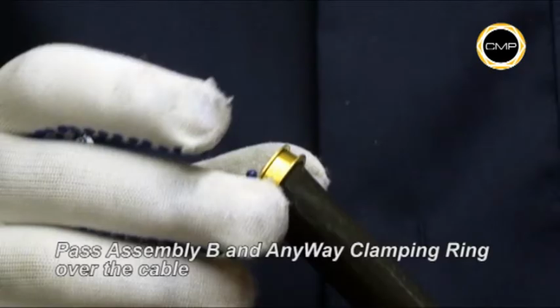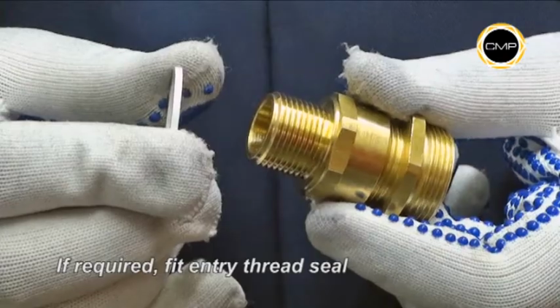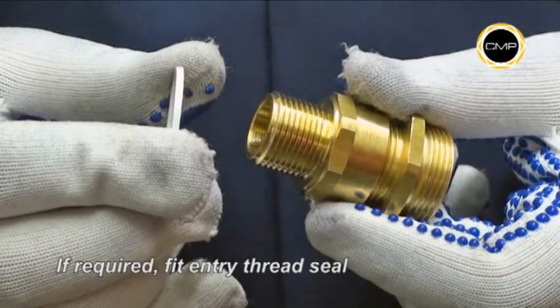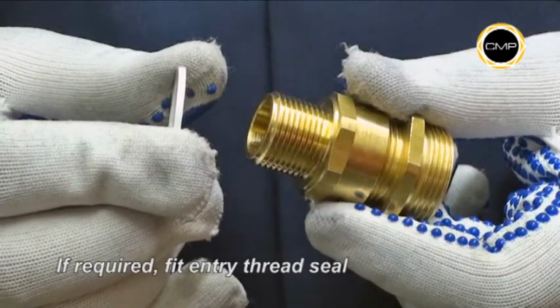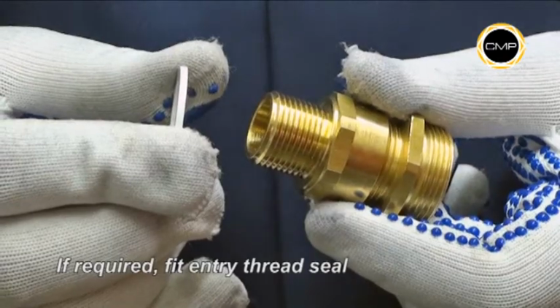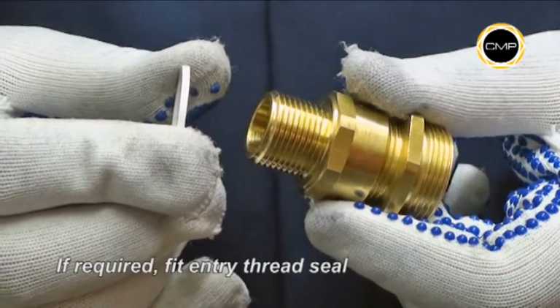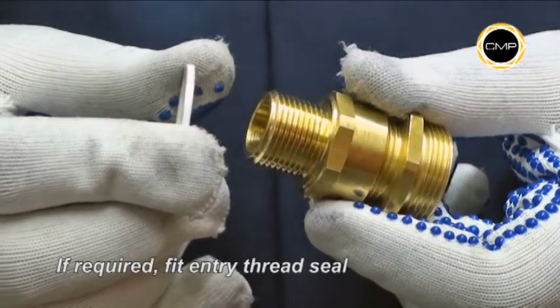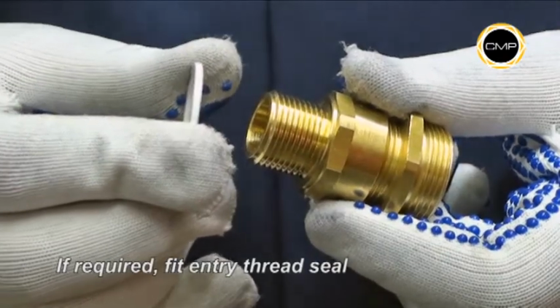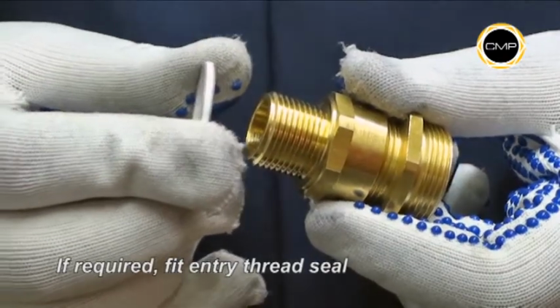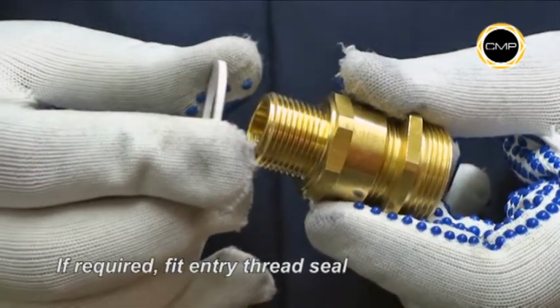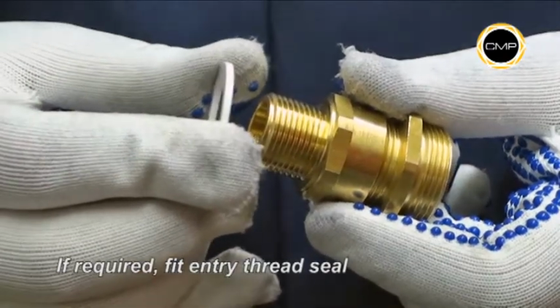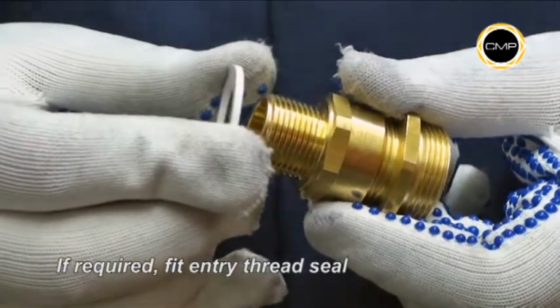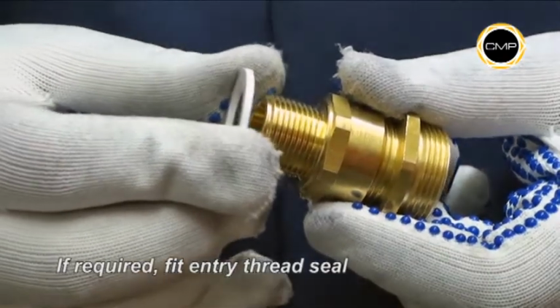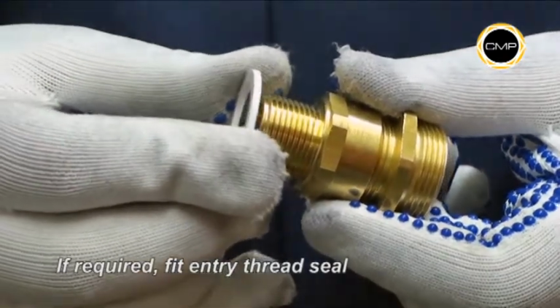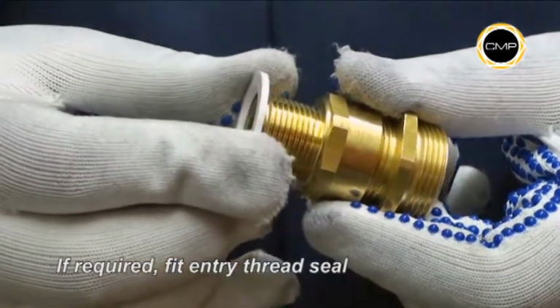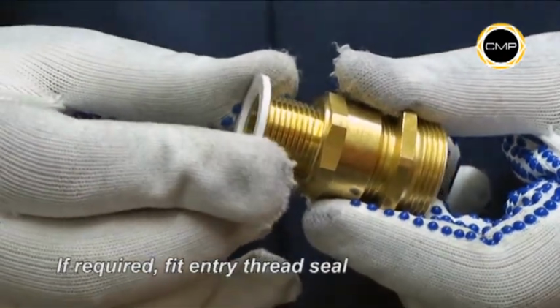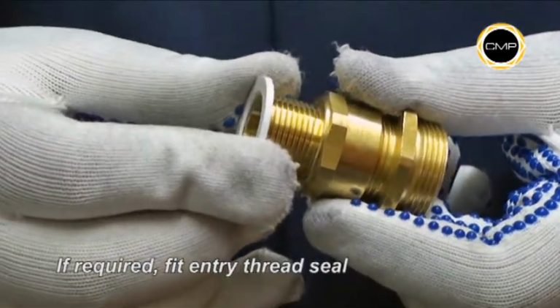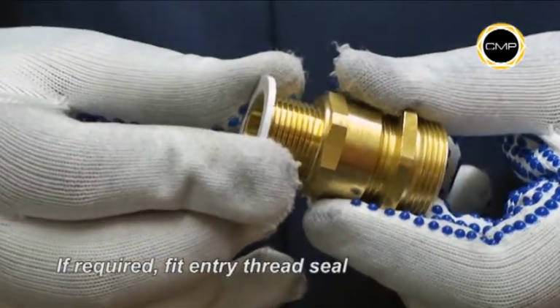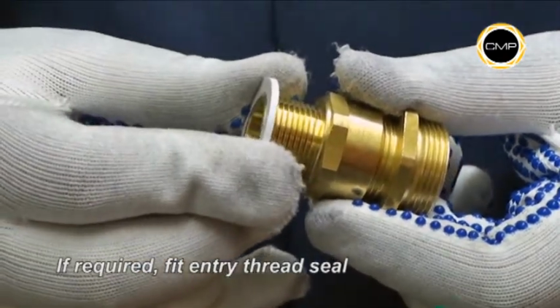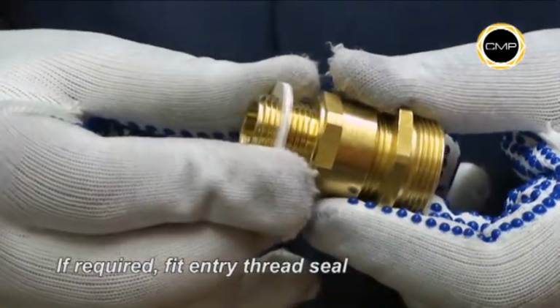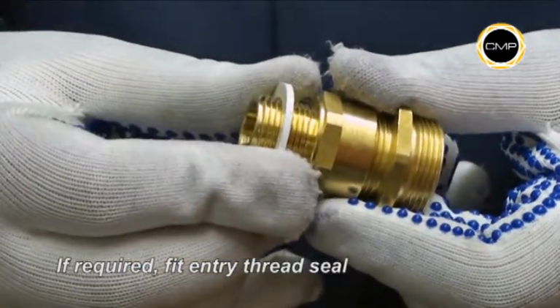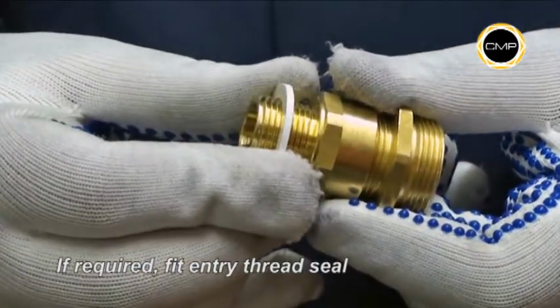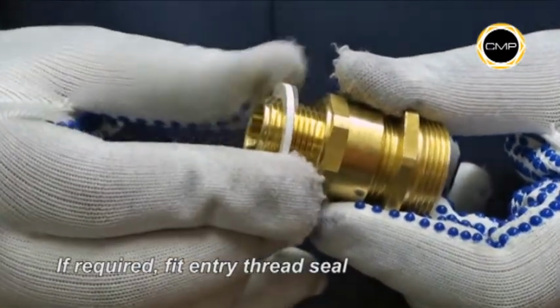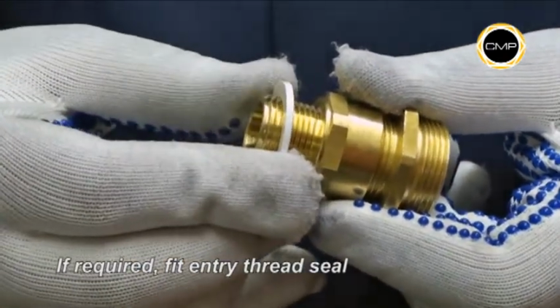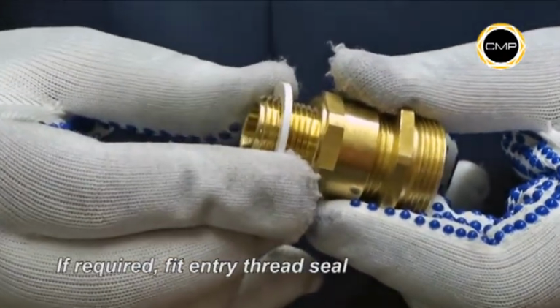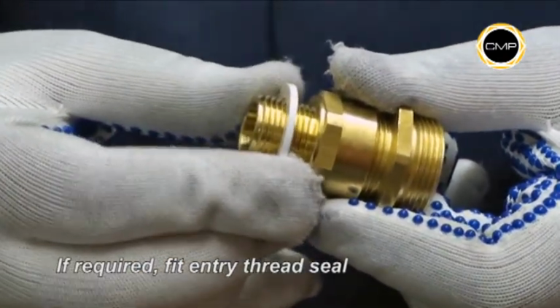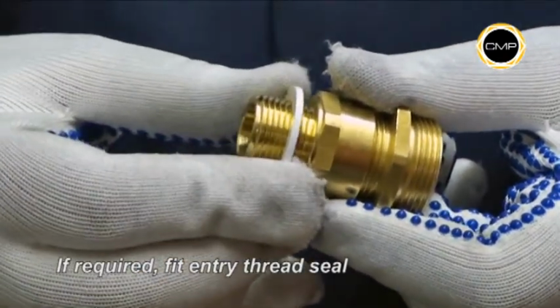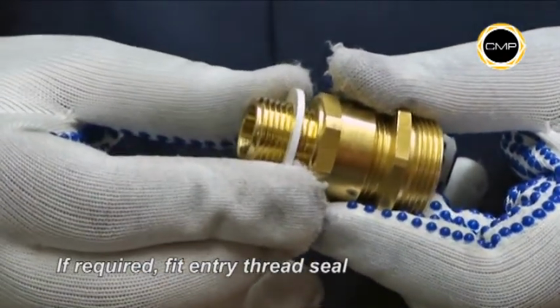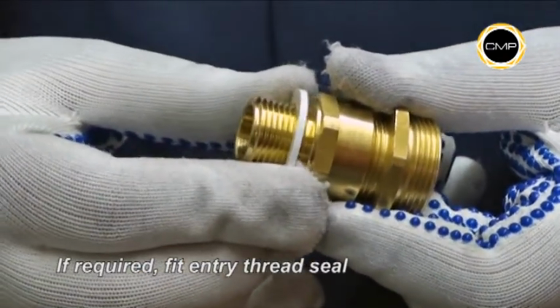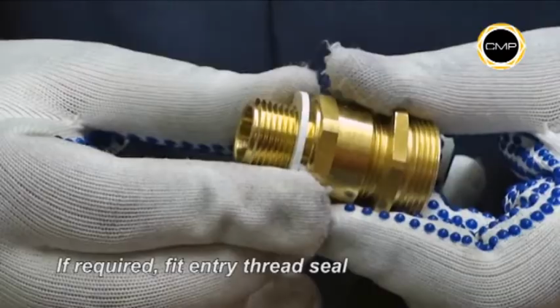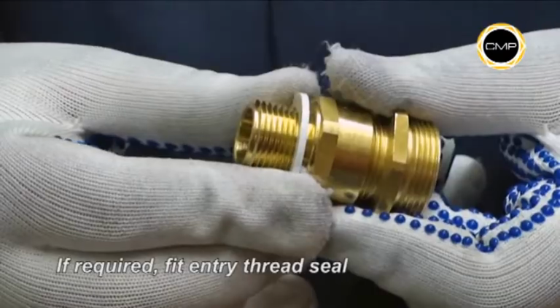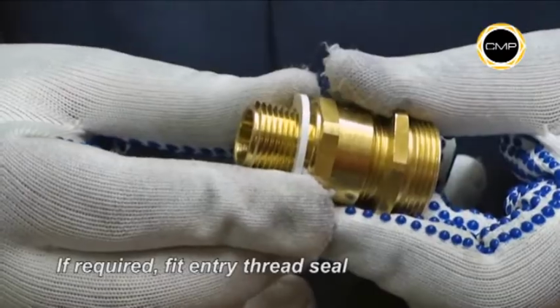If required, an entry thread seal should be fitted over the gland entry threads at this stage.